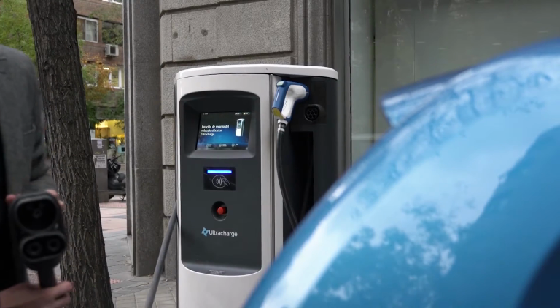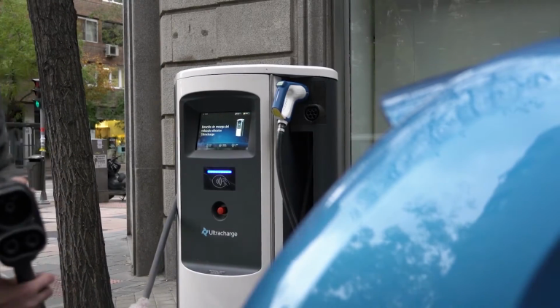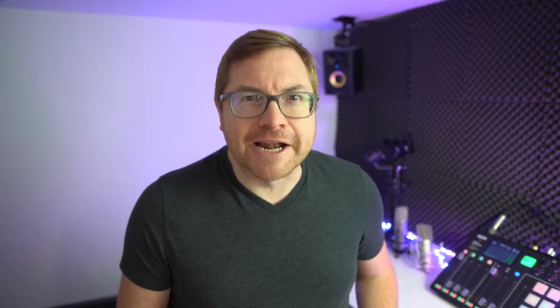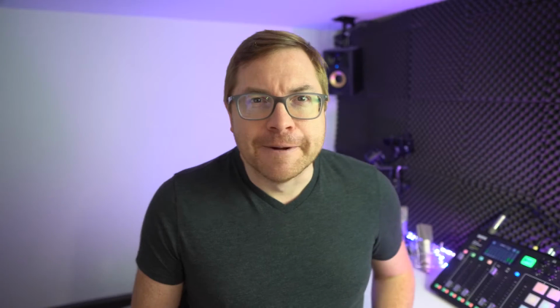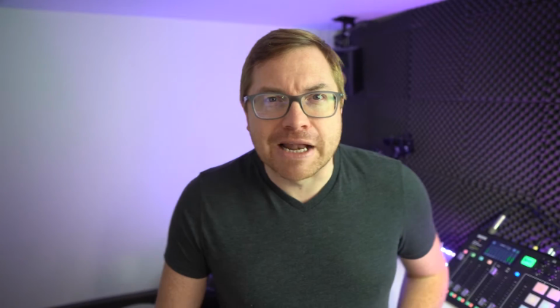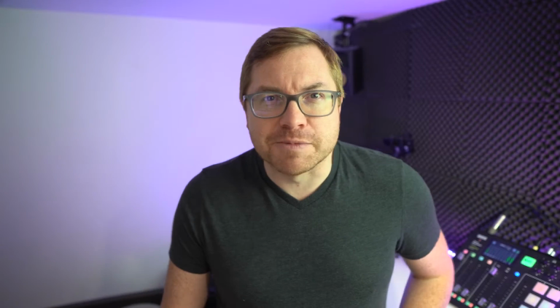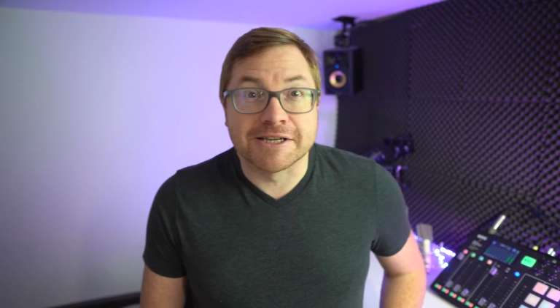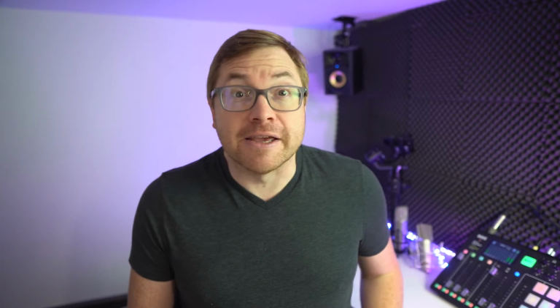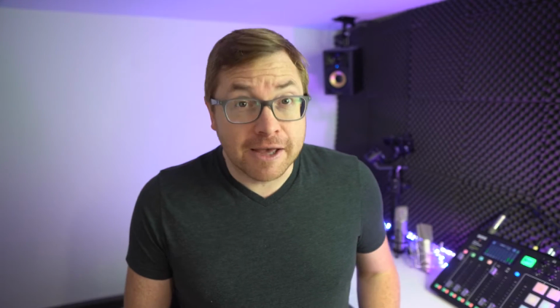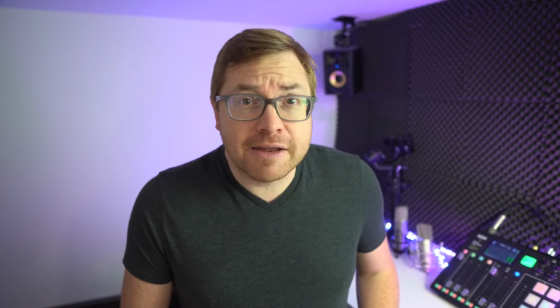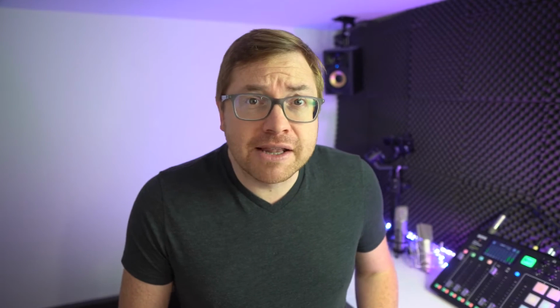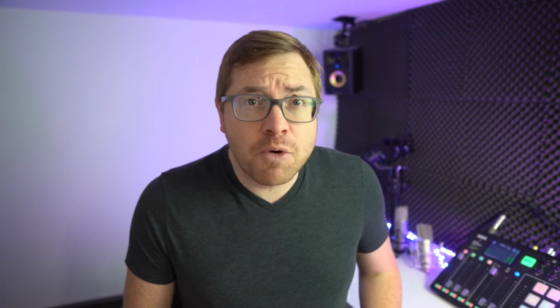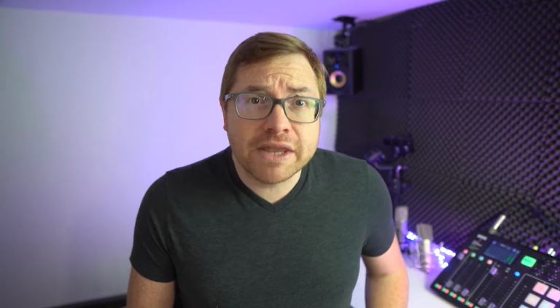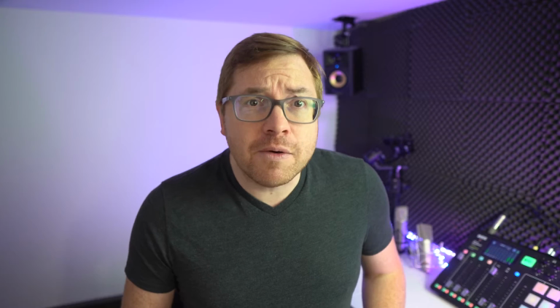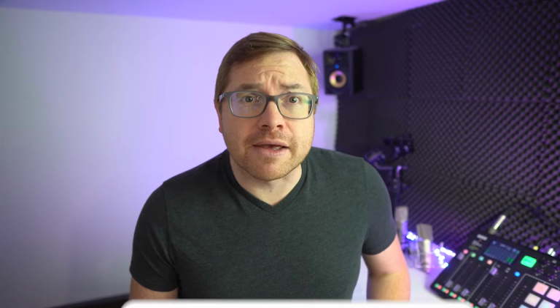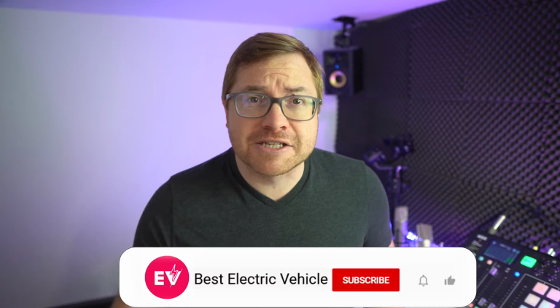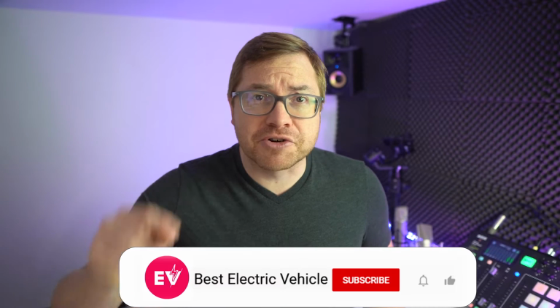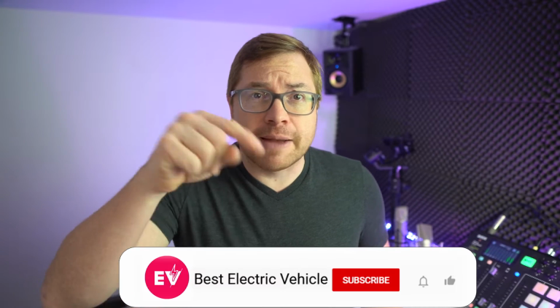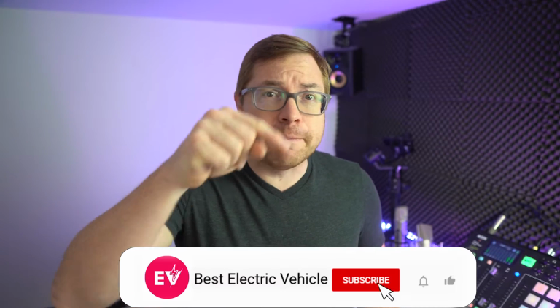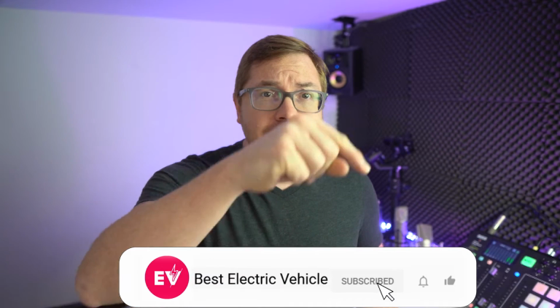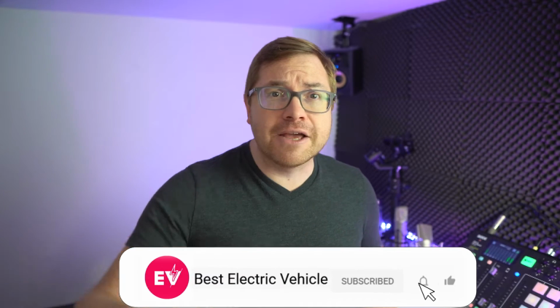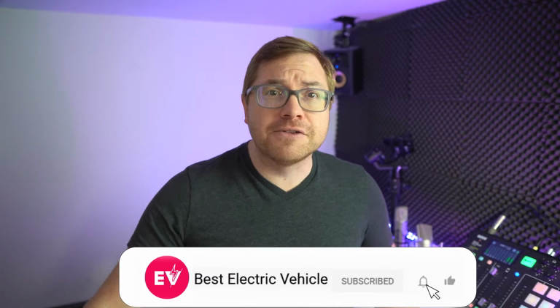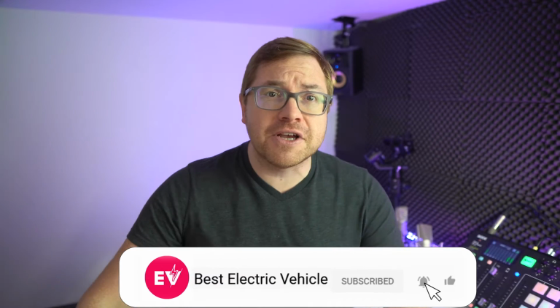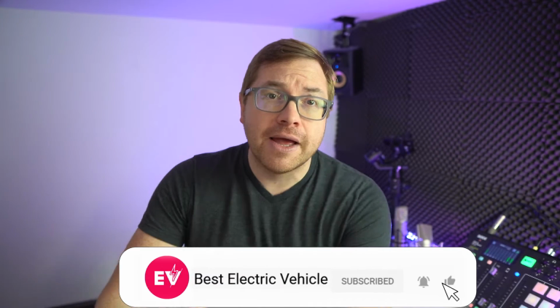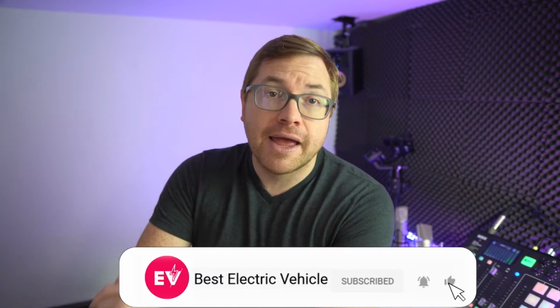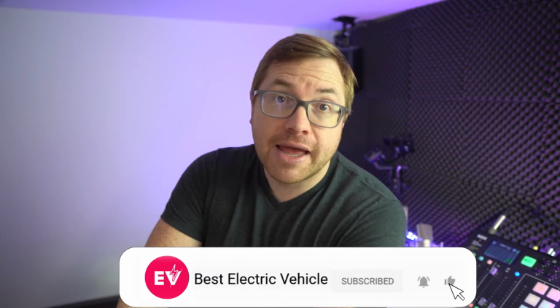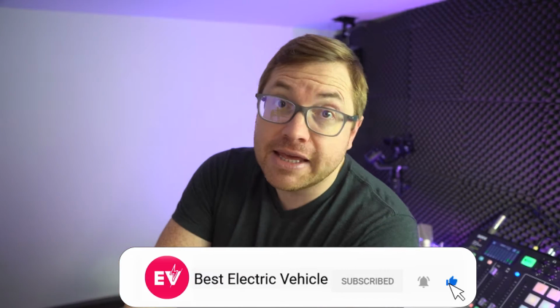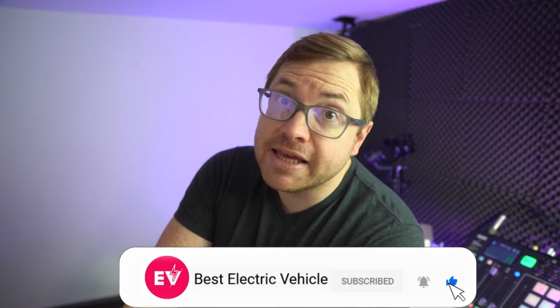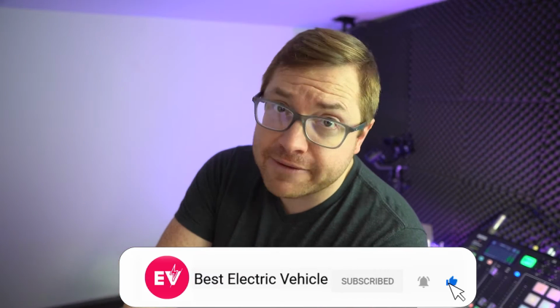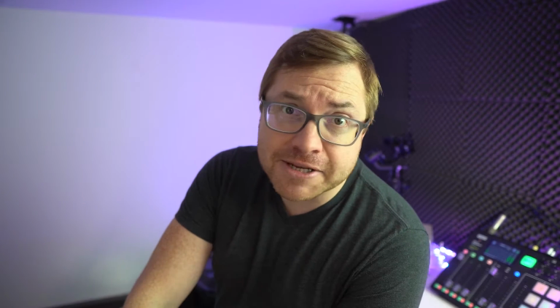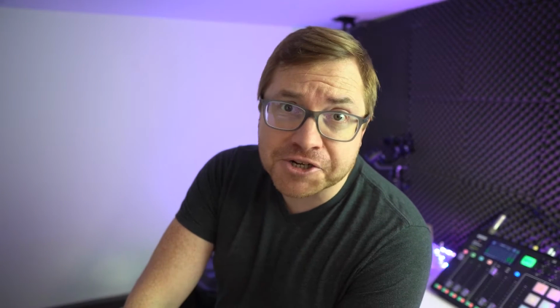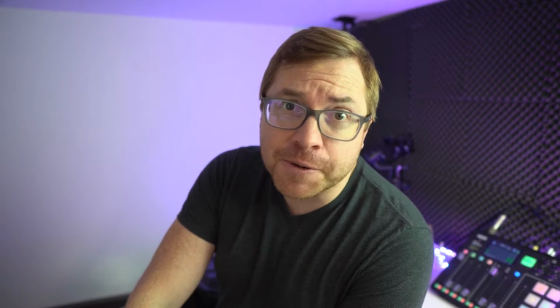Welcome to the channel. My name is Martin Lee. And if you like what we do here, hit subscribe and the bell icon so you never miss a show.